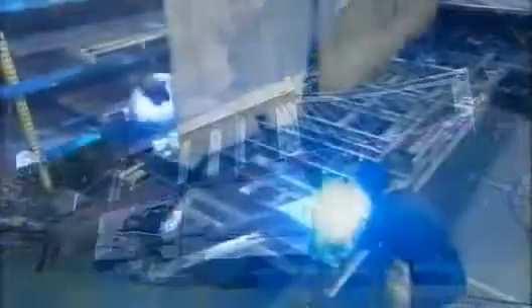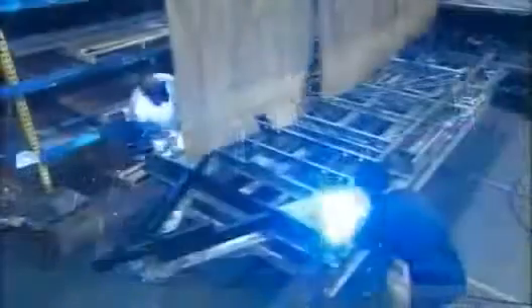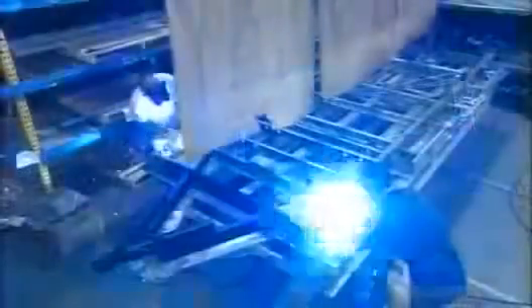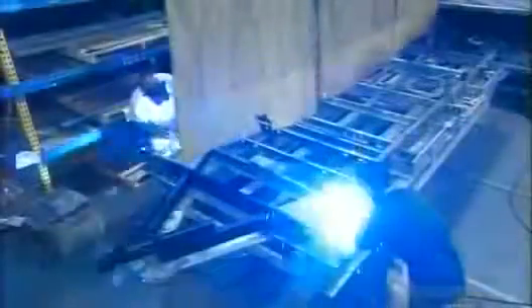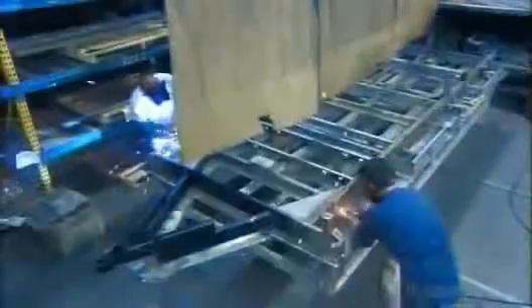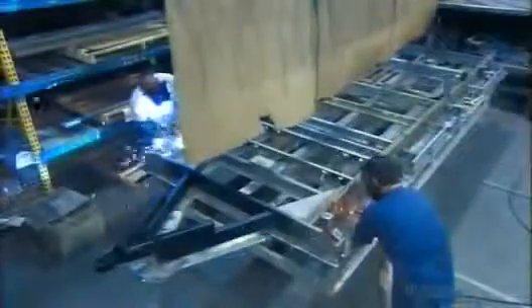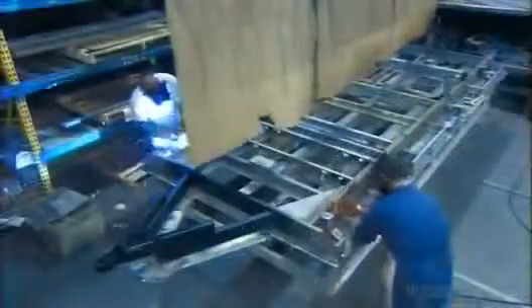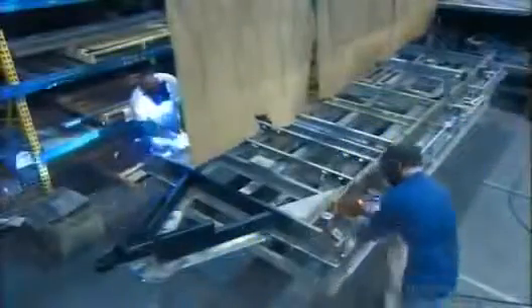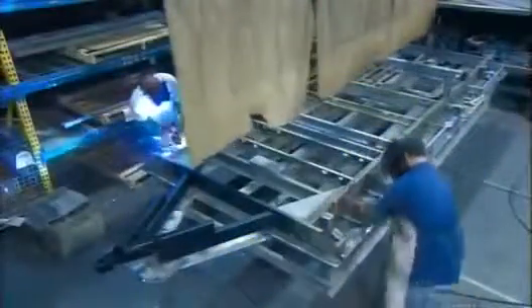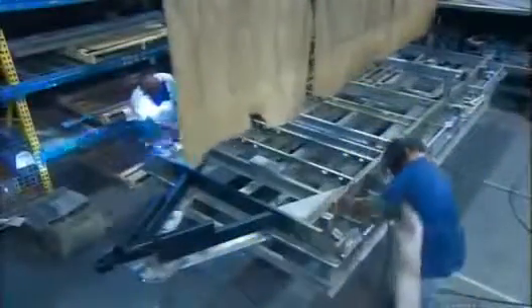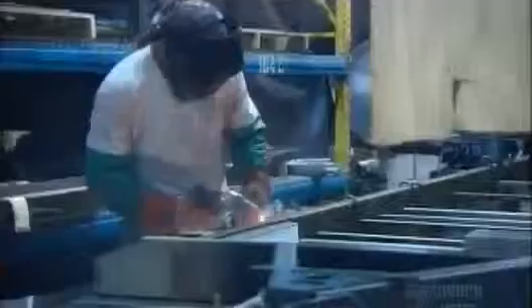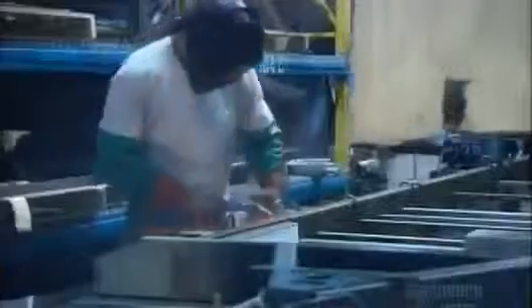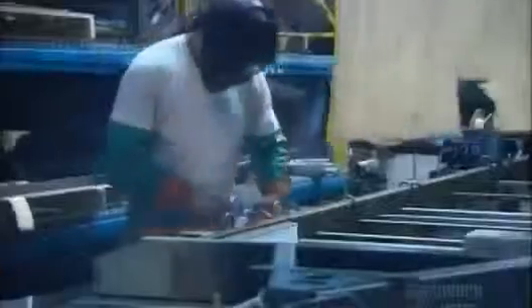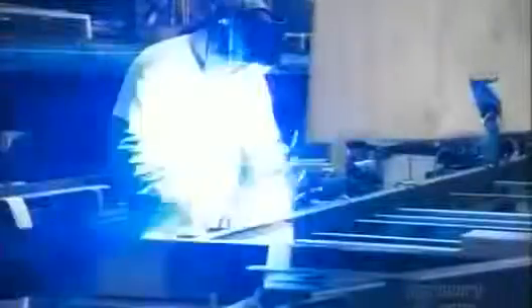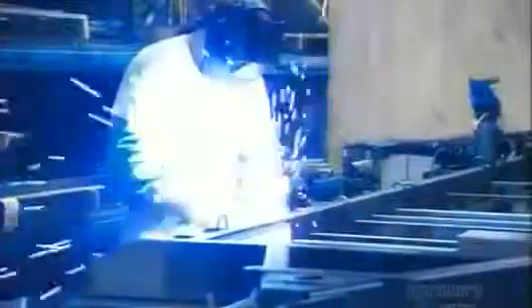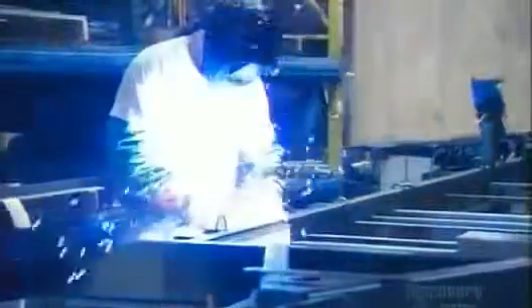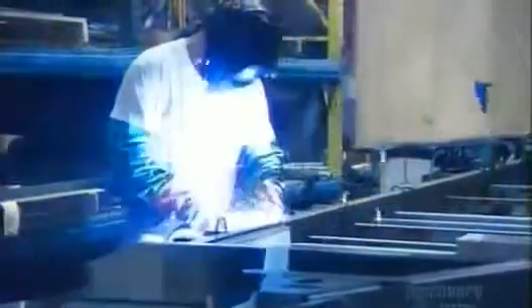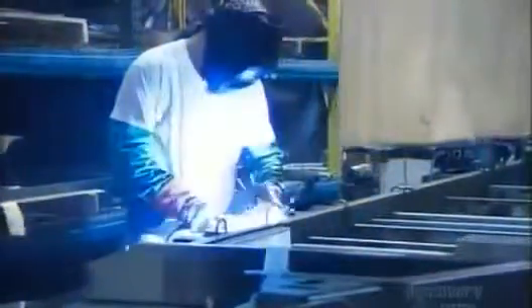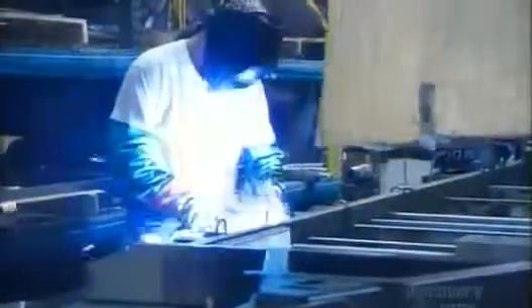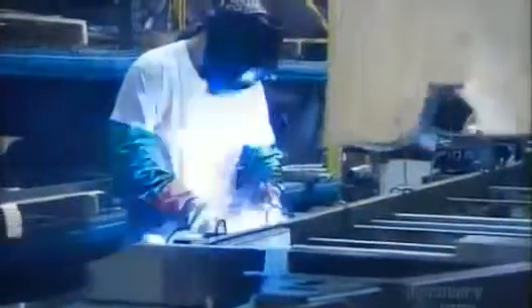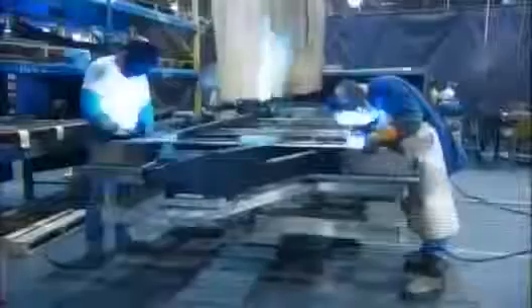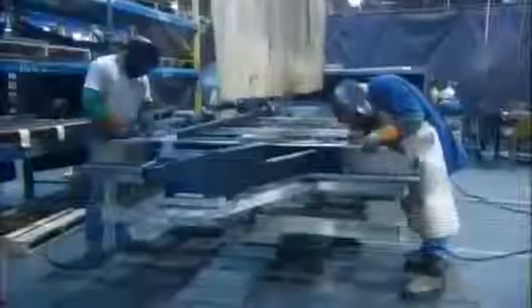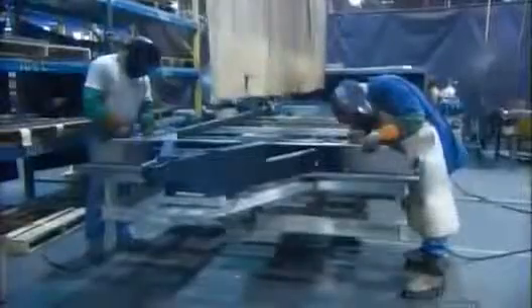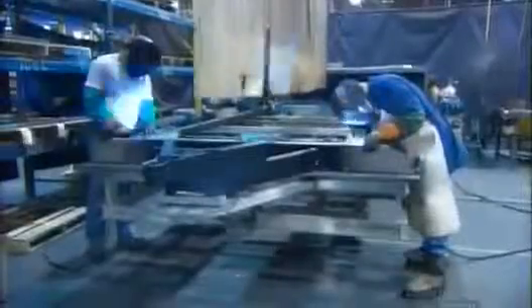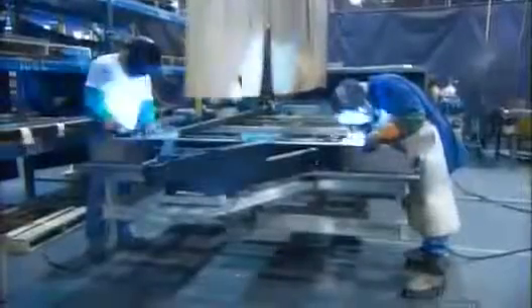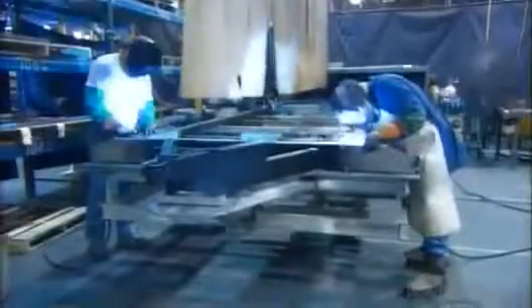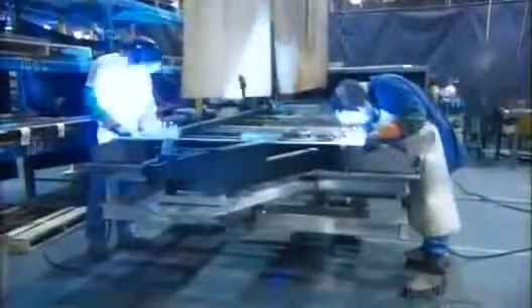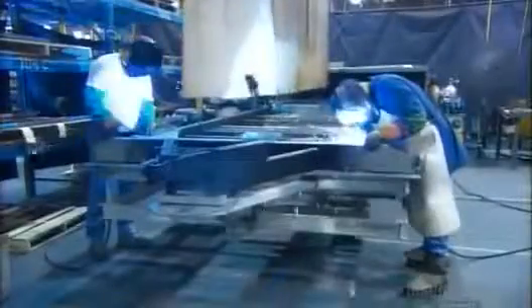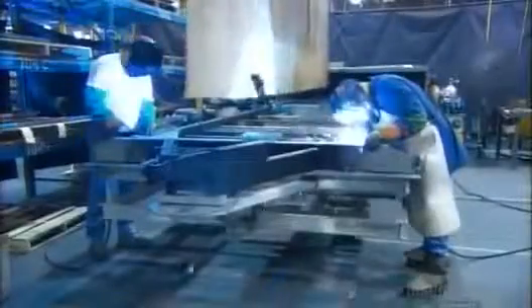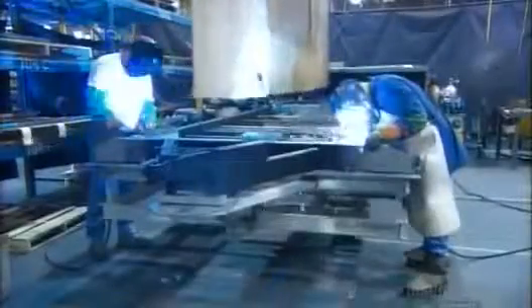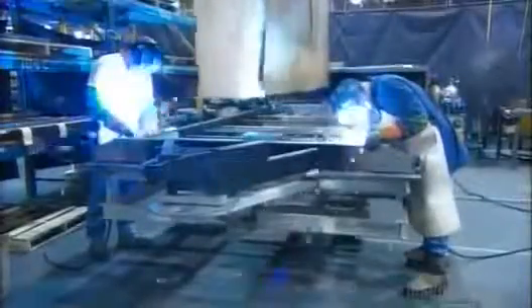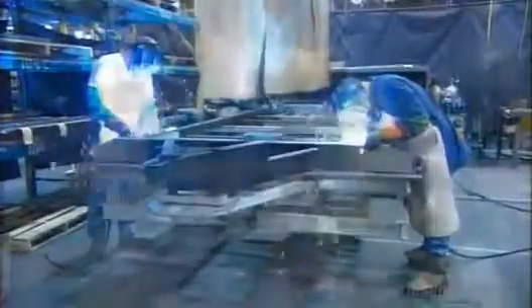To make one, they weld tubular steel components together. This establishes a solid framework for the tent trailer.